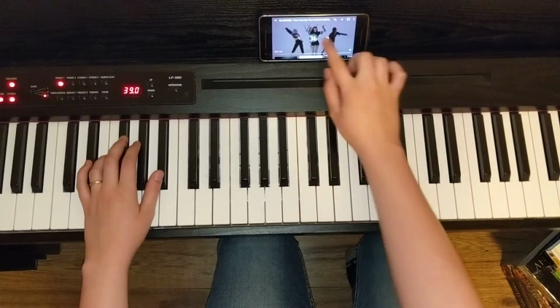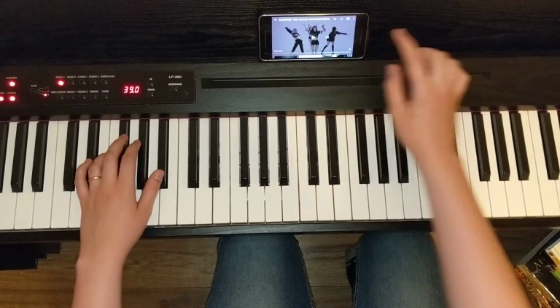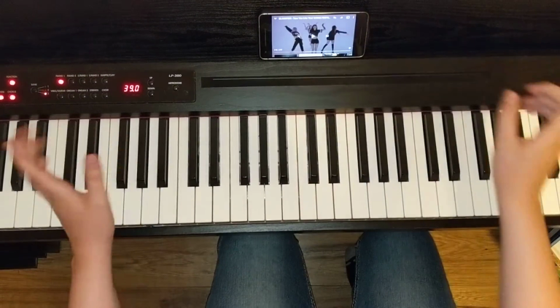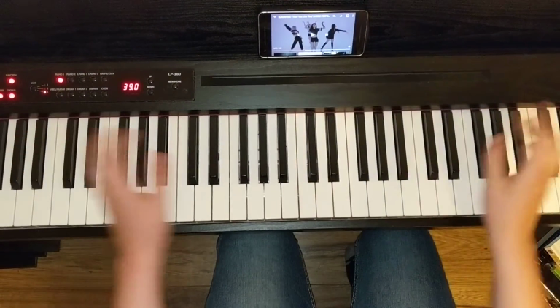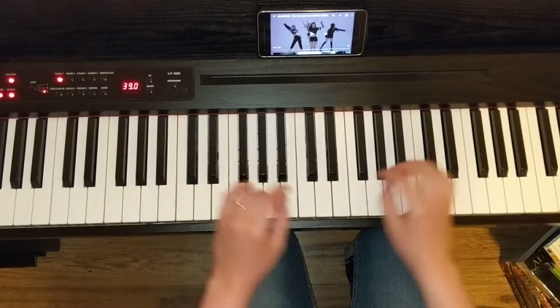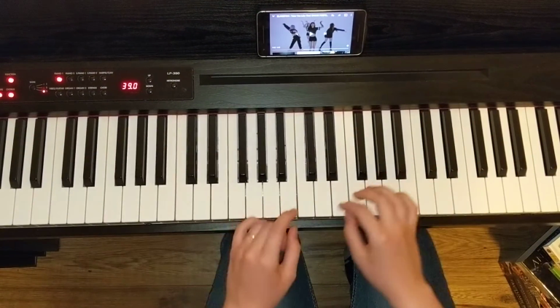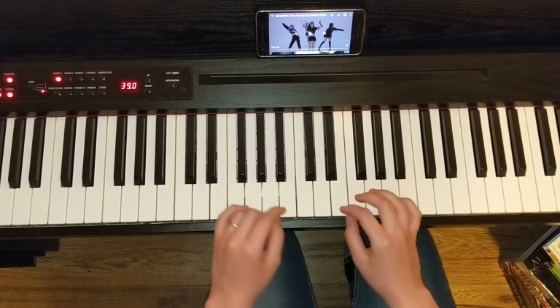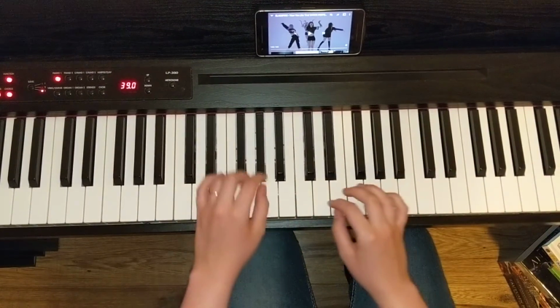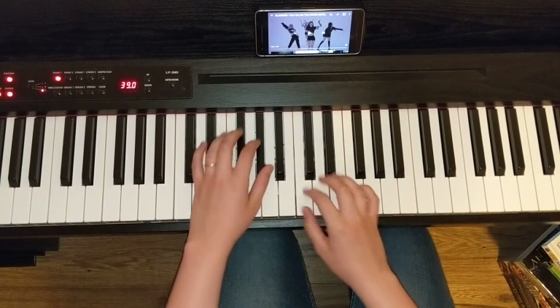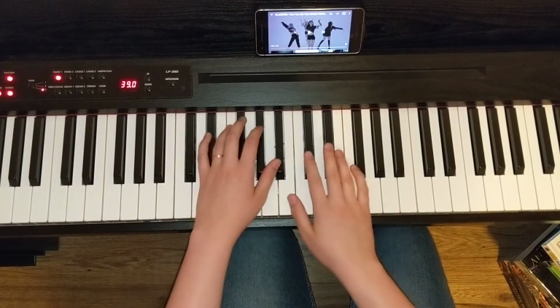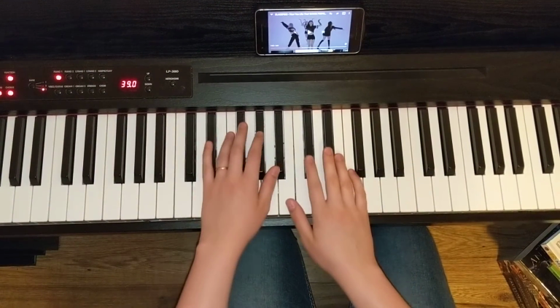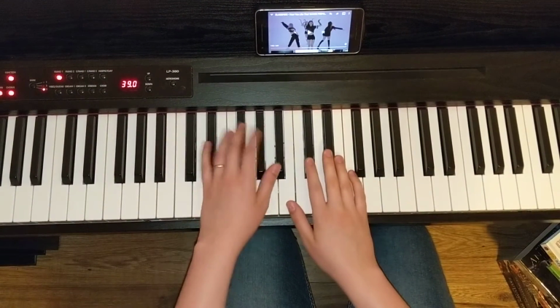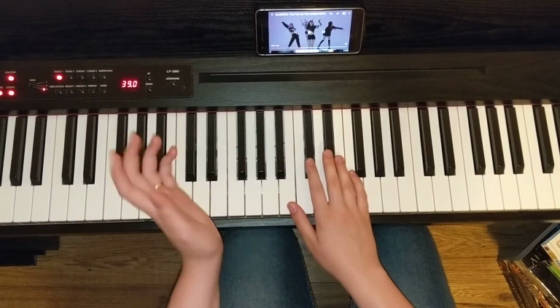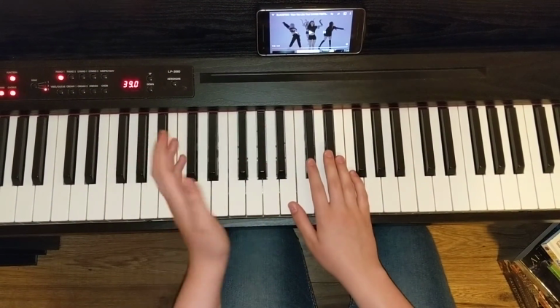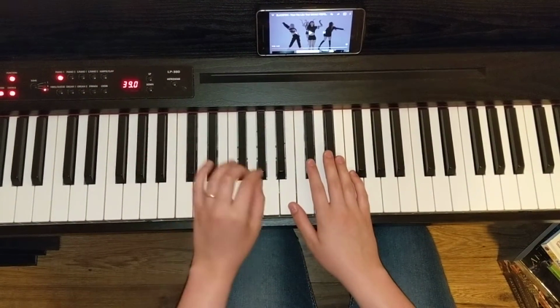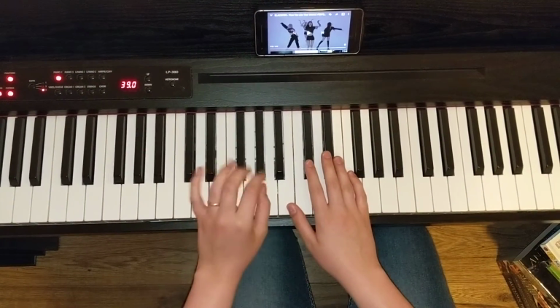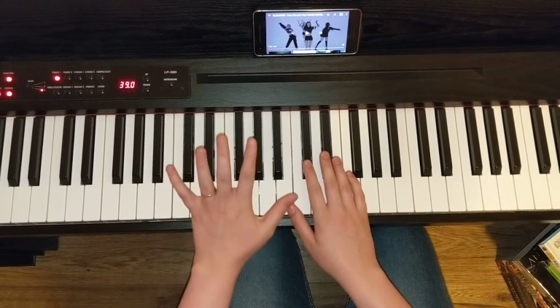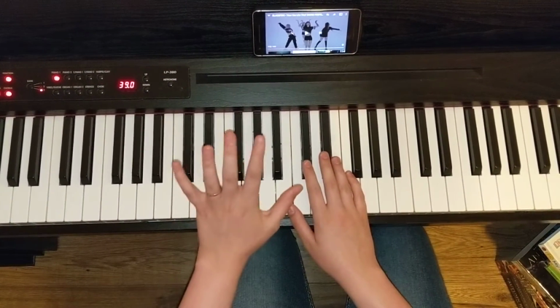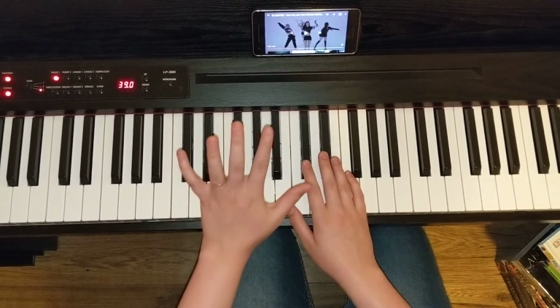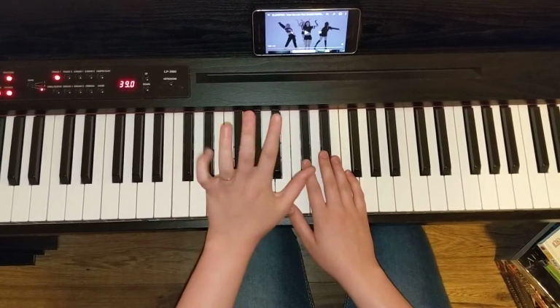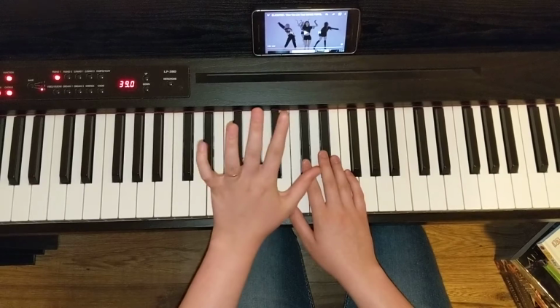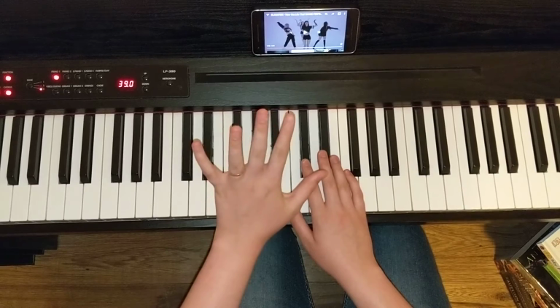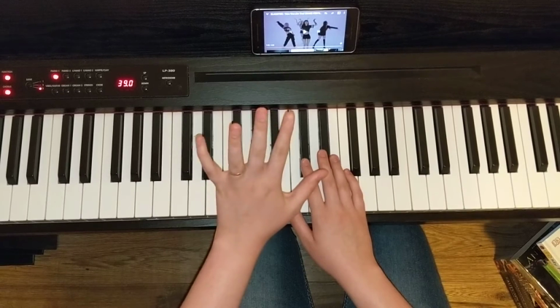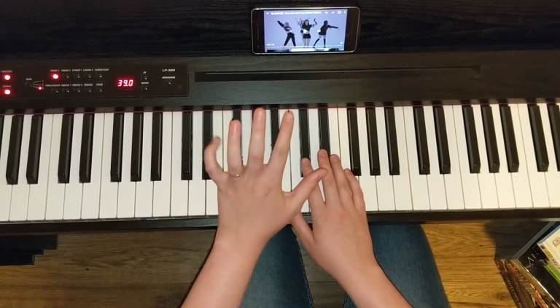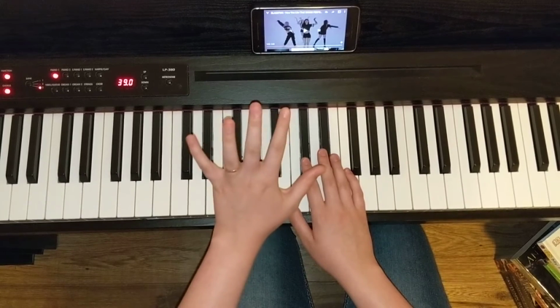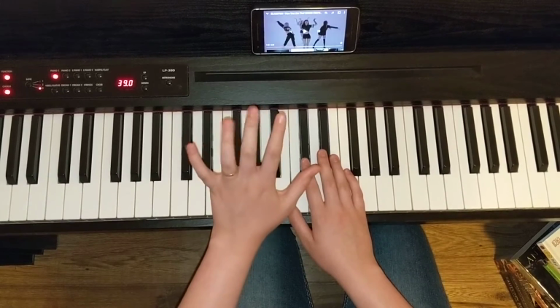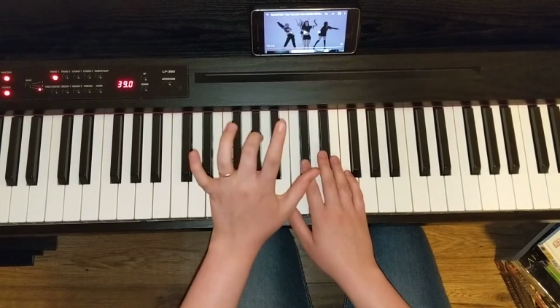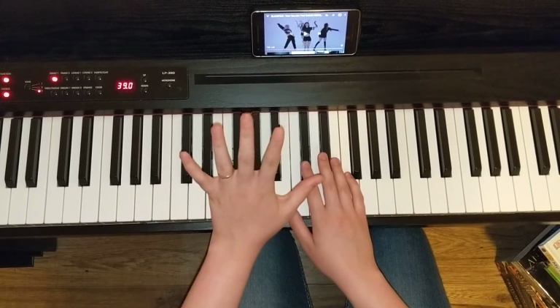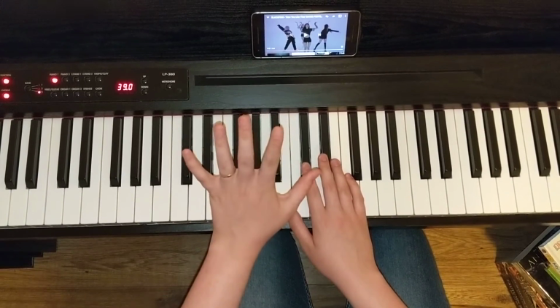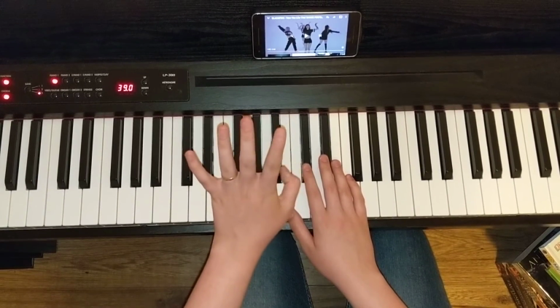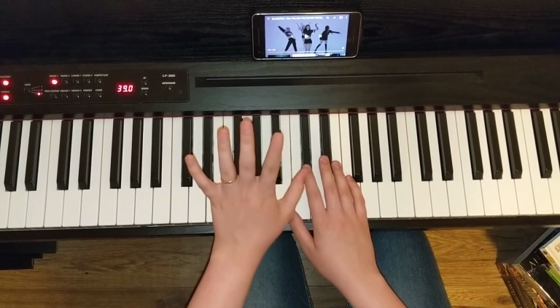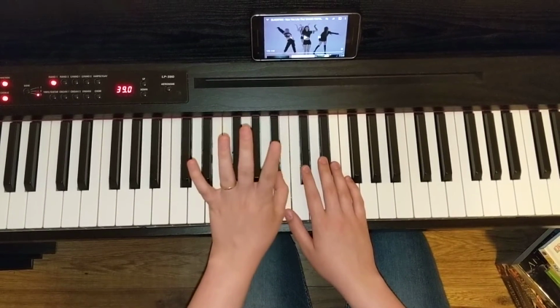Perfect. Let's break that down now. So in the left hand, we're using fingers 5, 3, and 1.